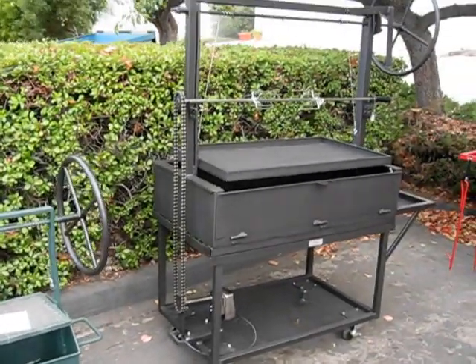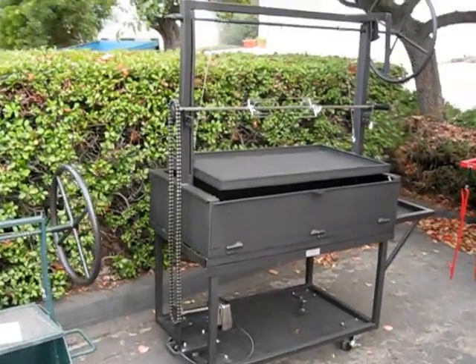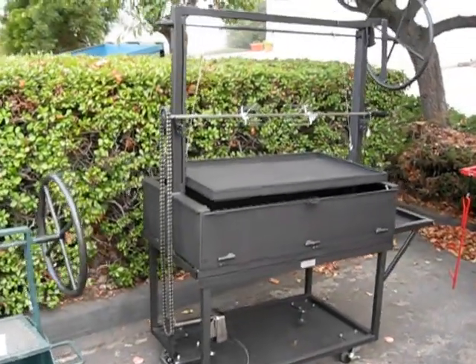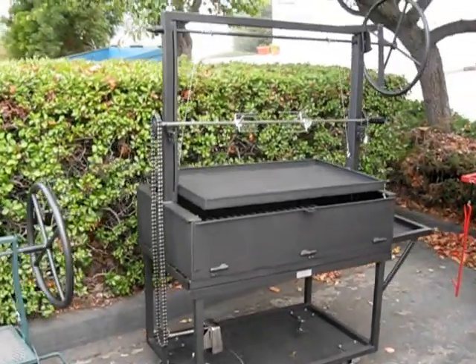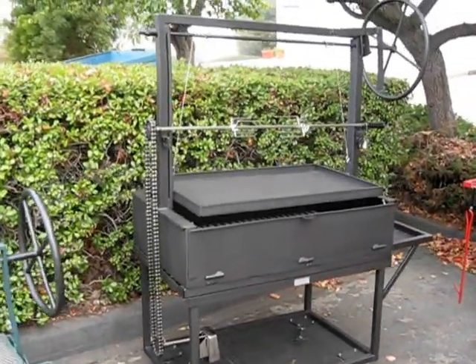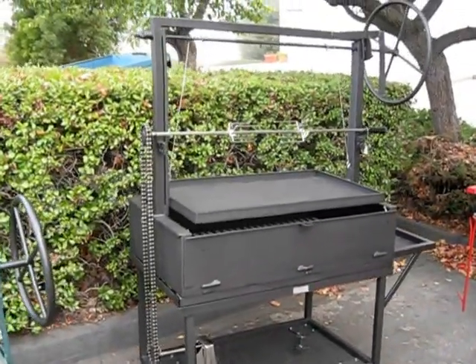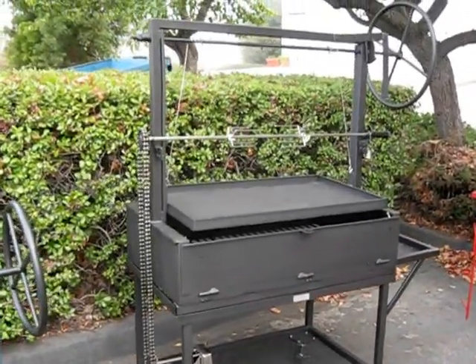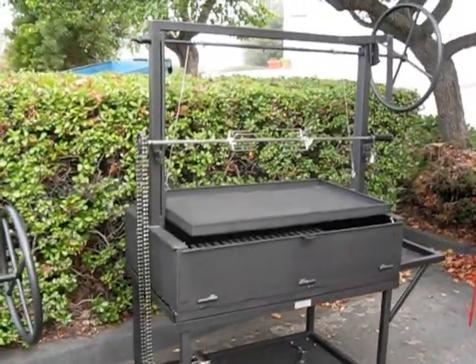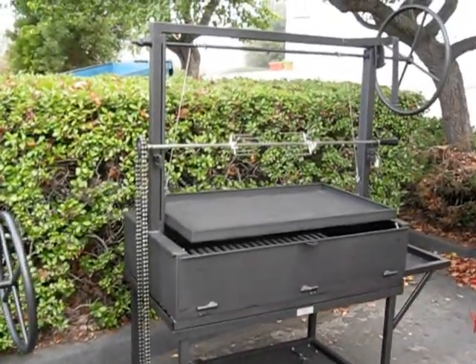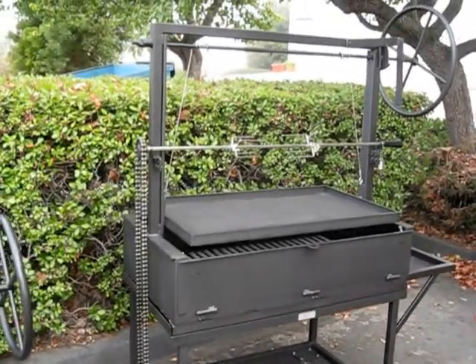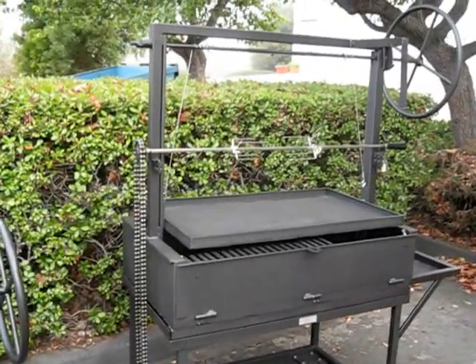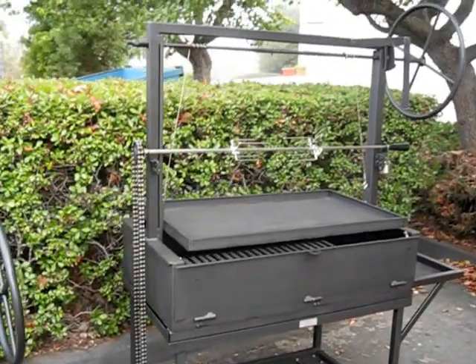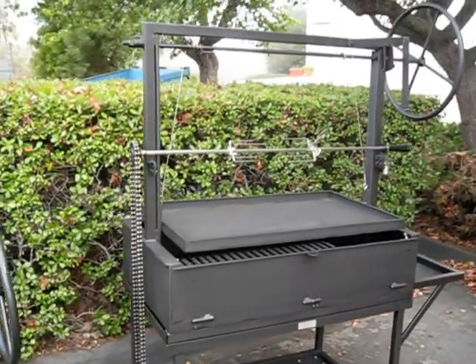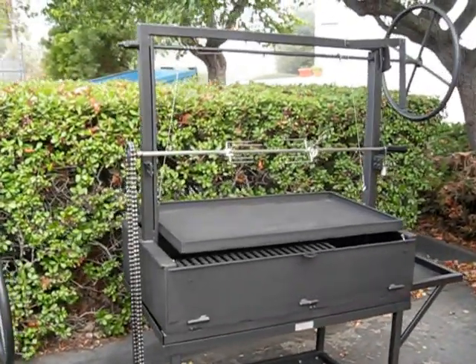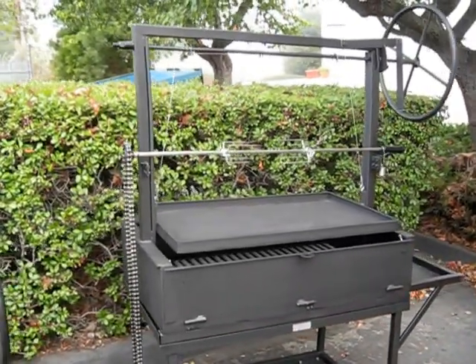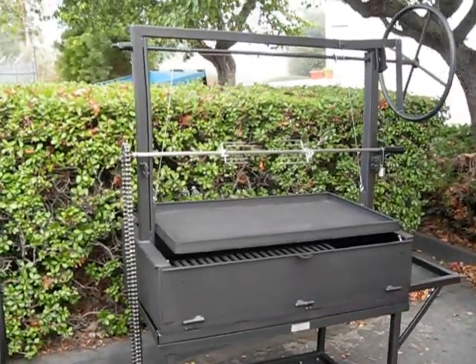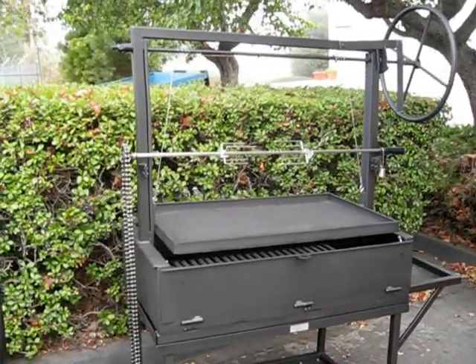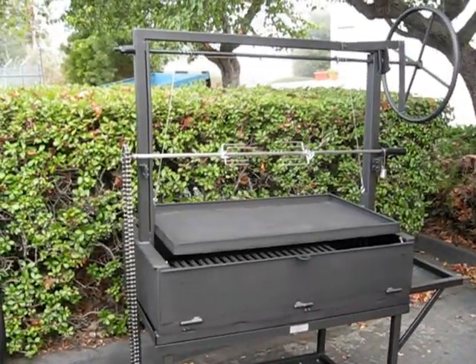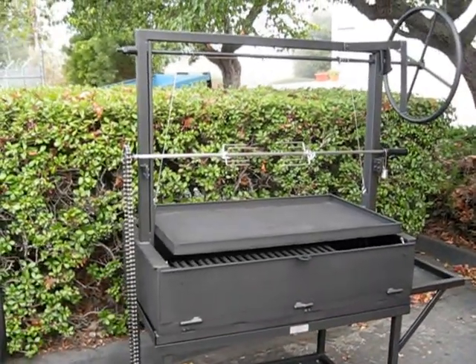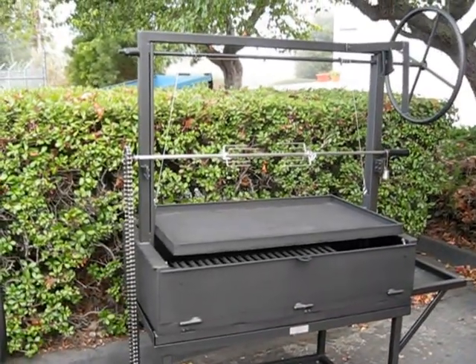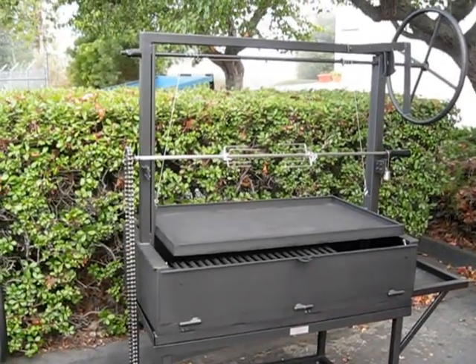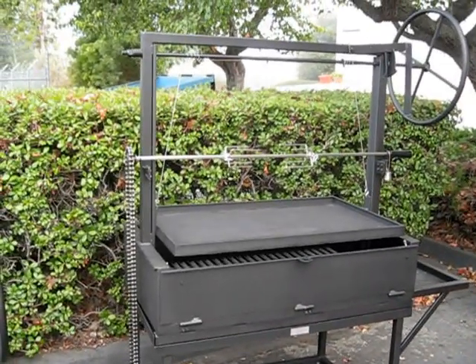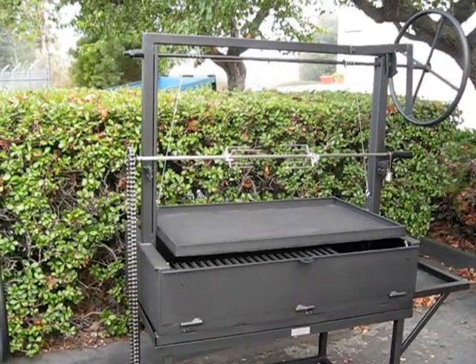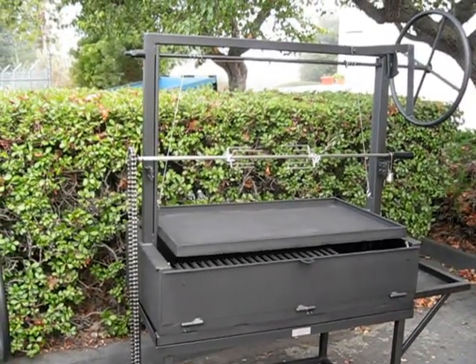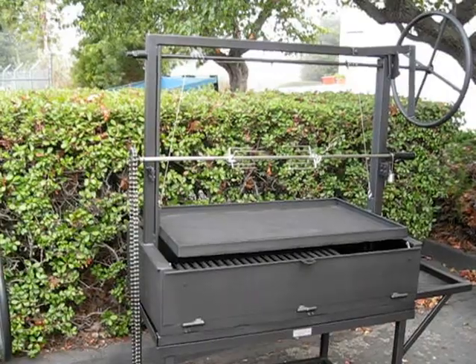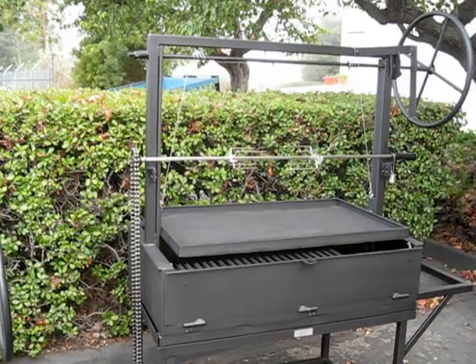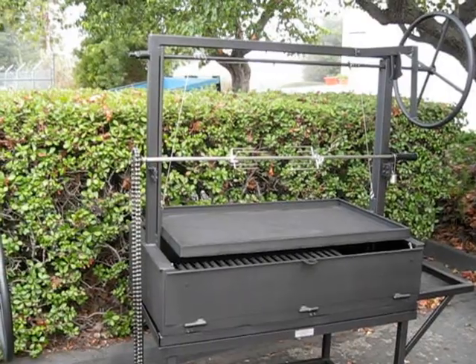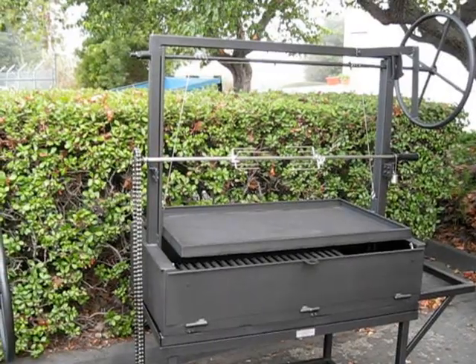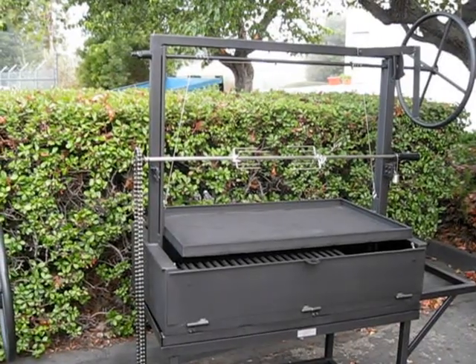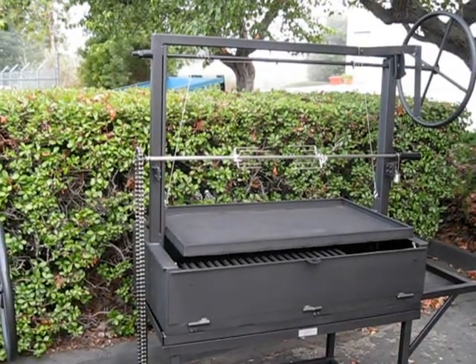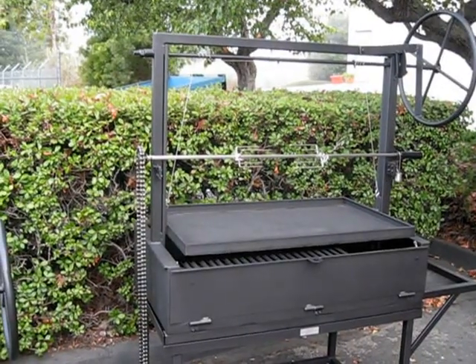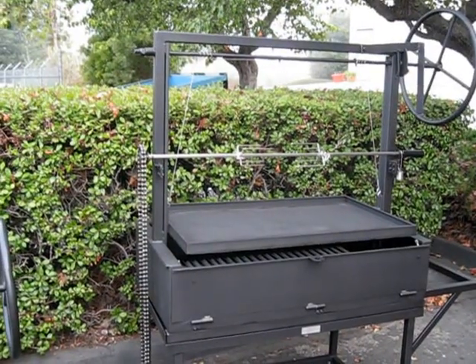A custom drop-in unit sitting on a cart. That will go into a masonry countertop.